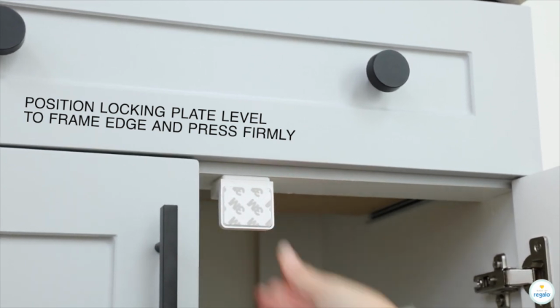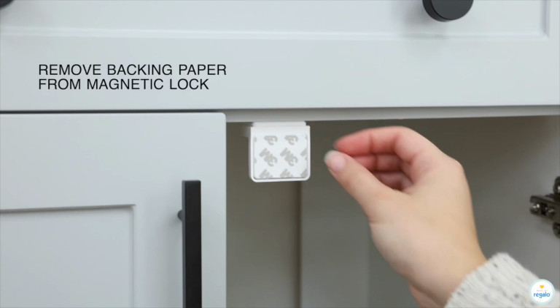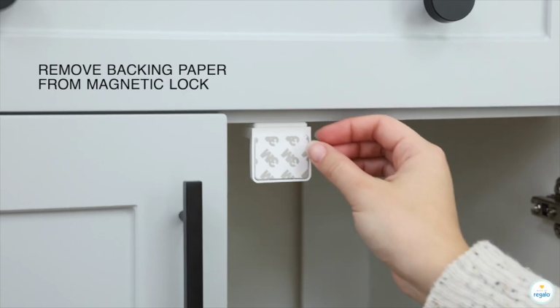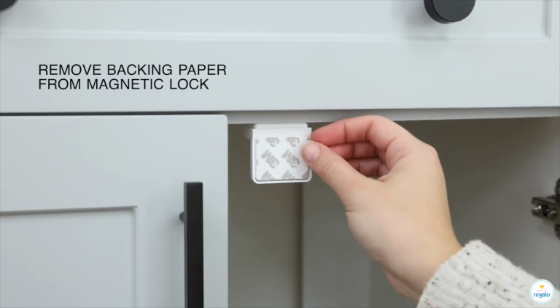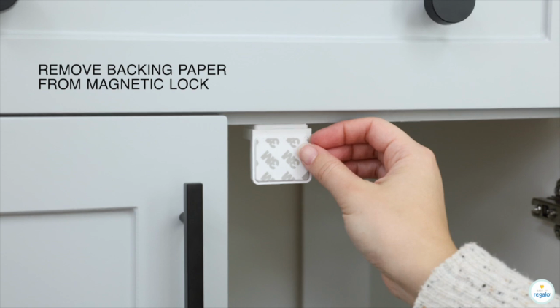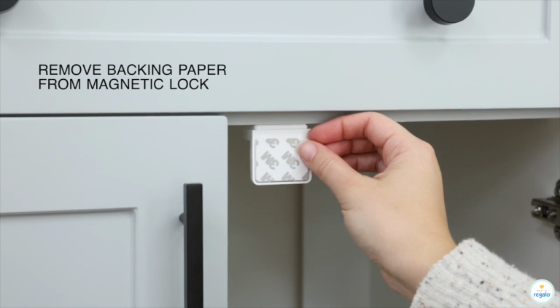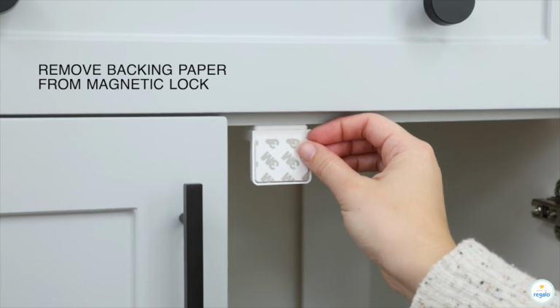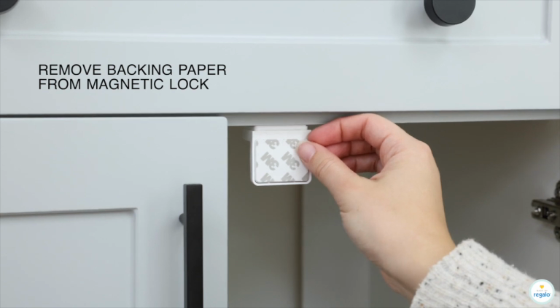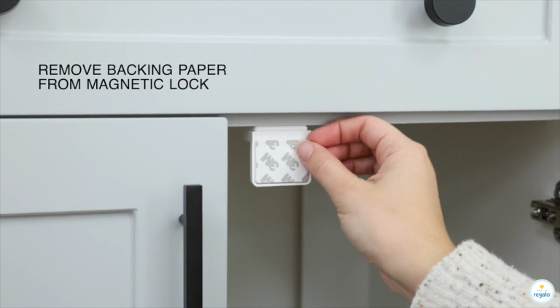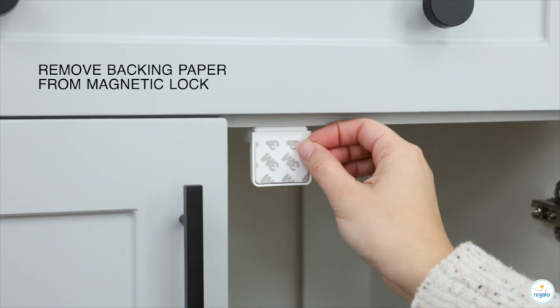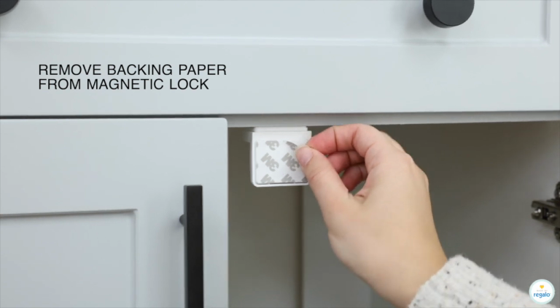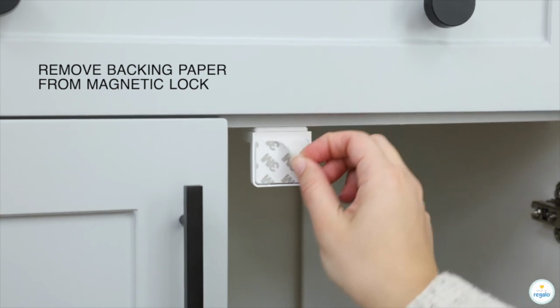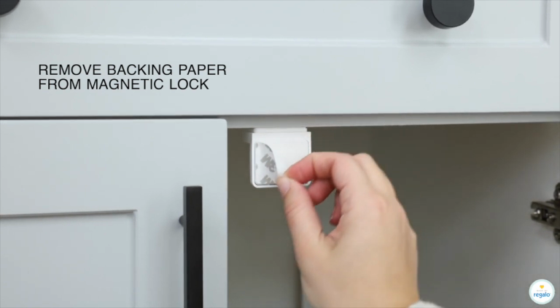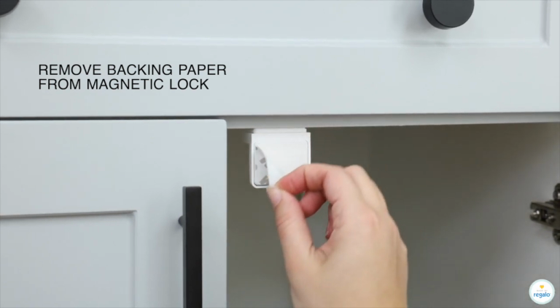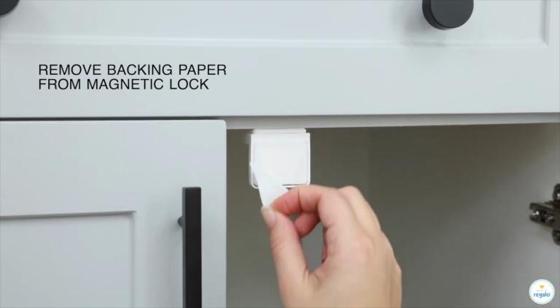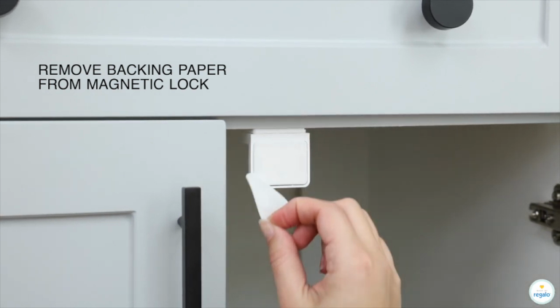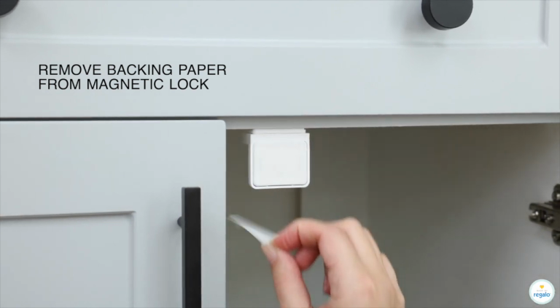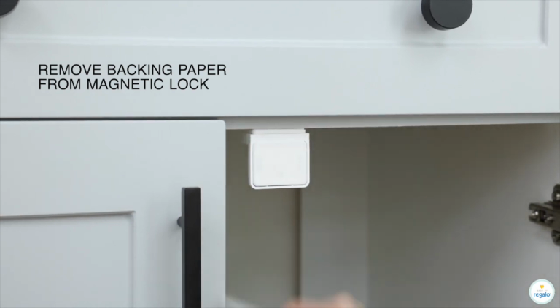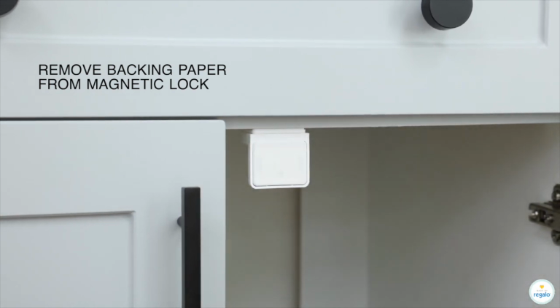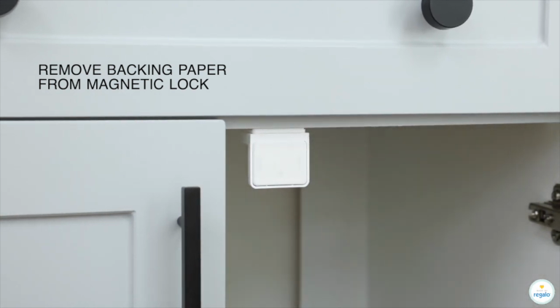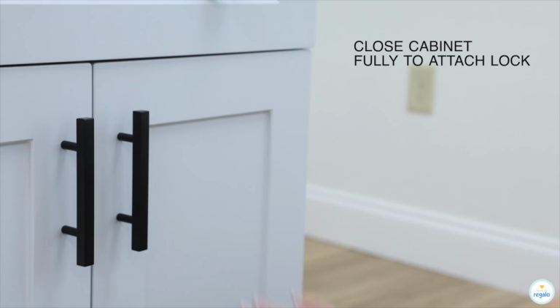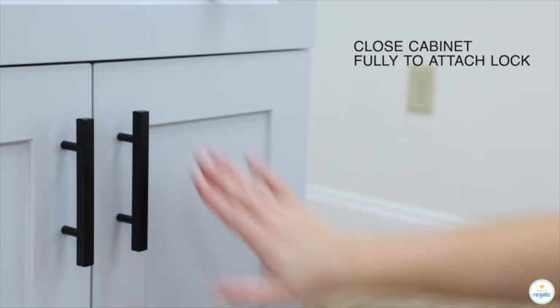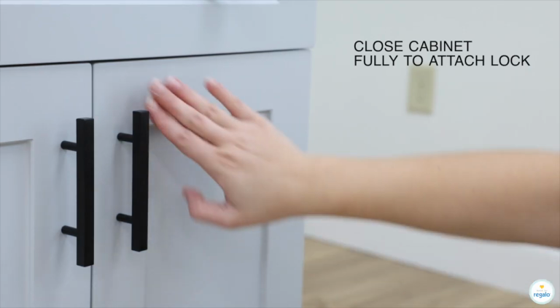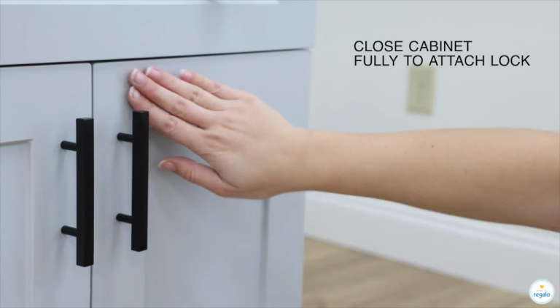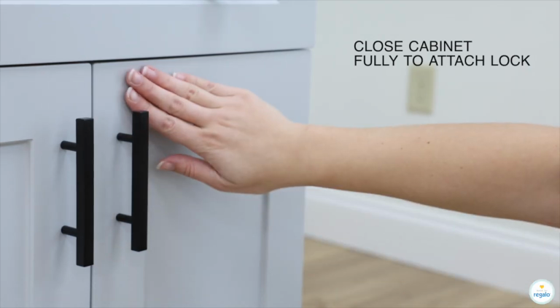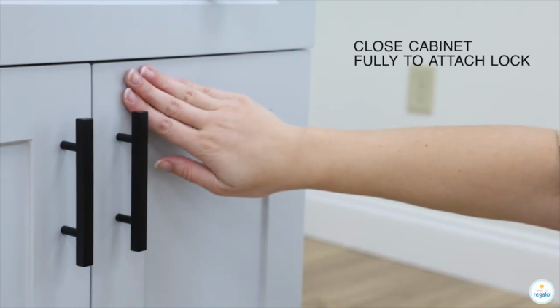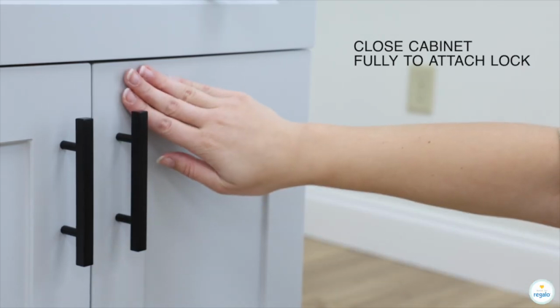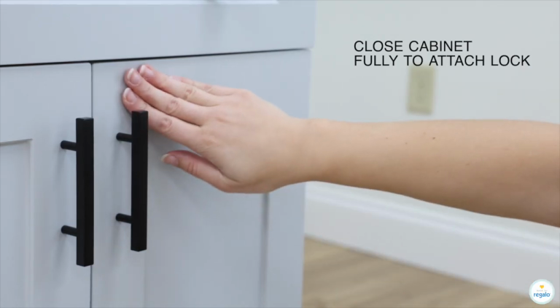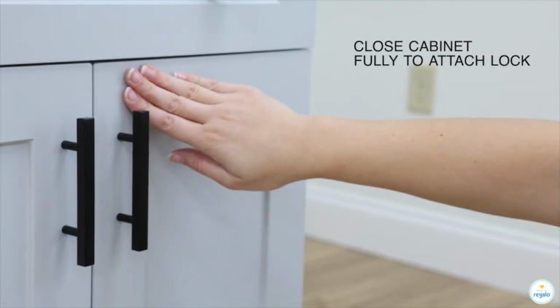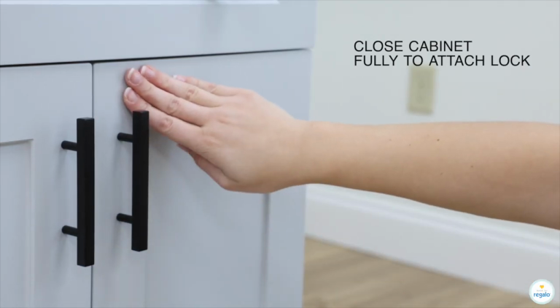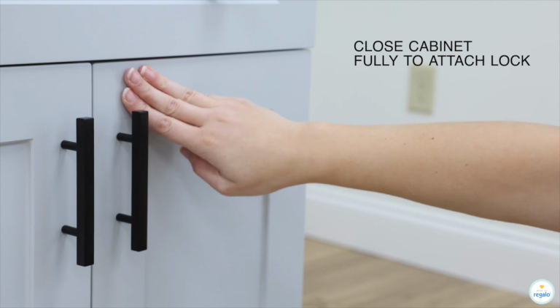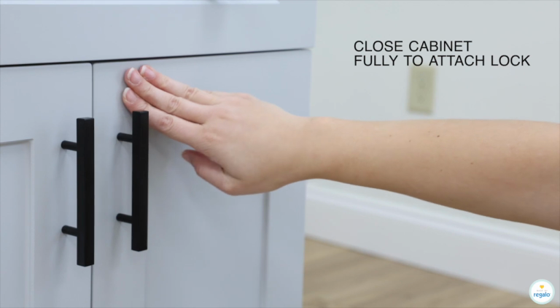Remove backing paper from magnetic lock. Close cabinet fully to attach lock.